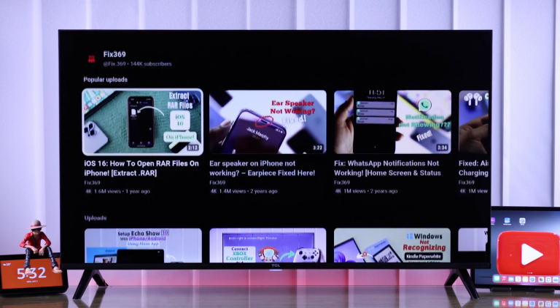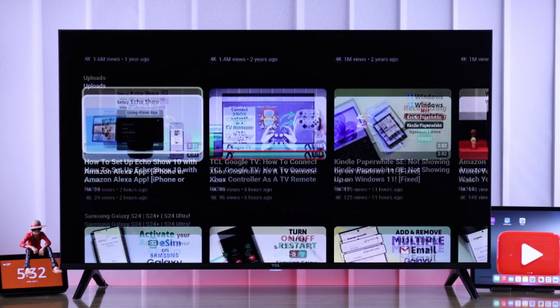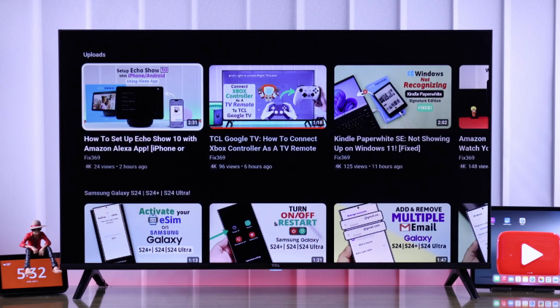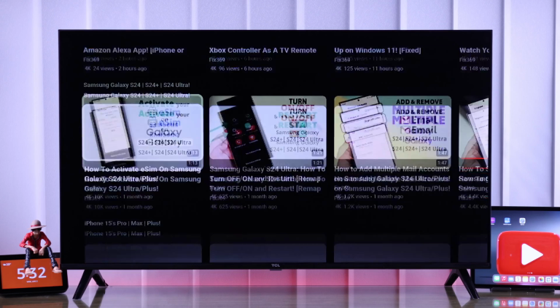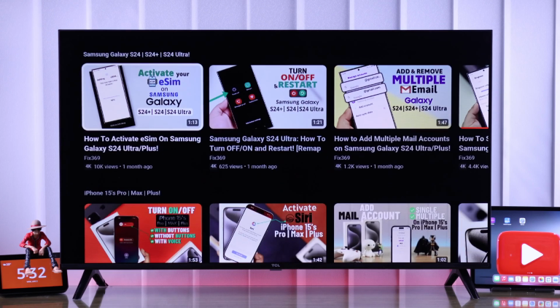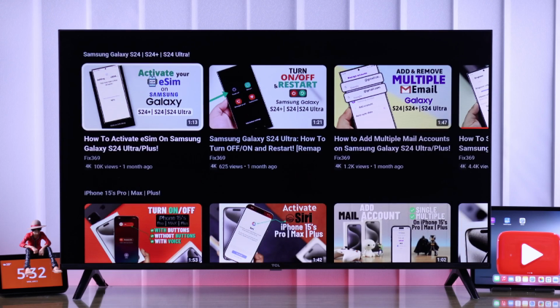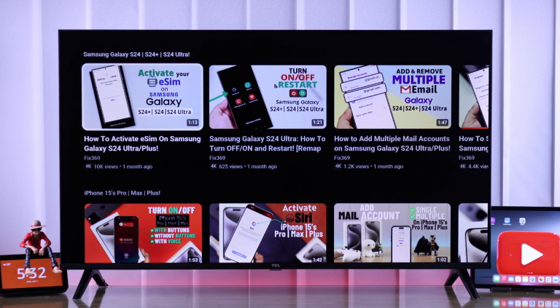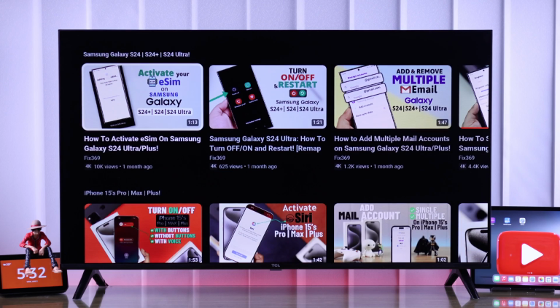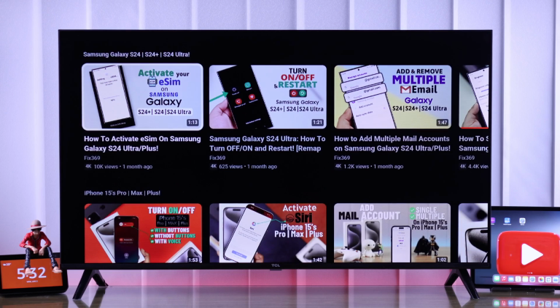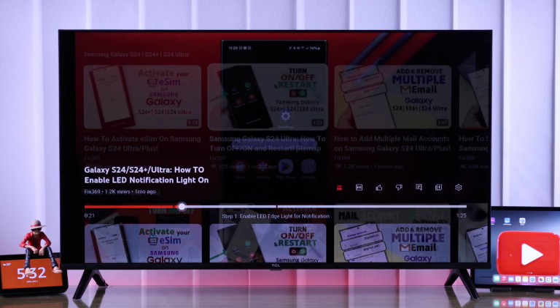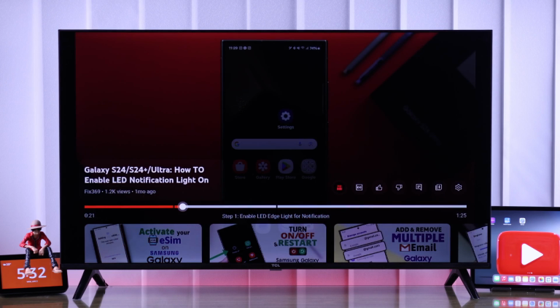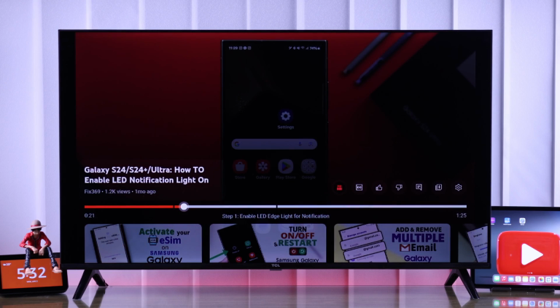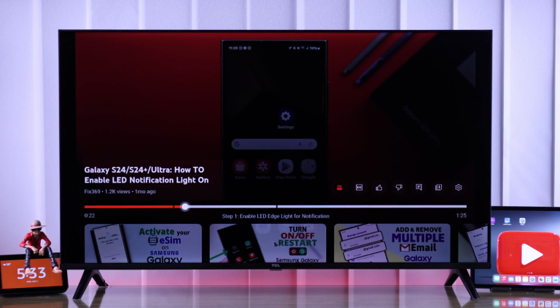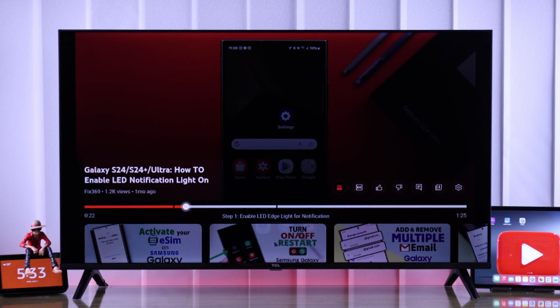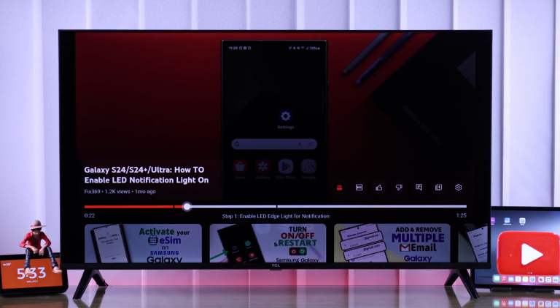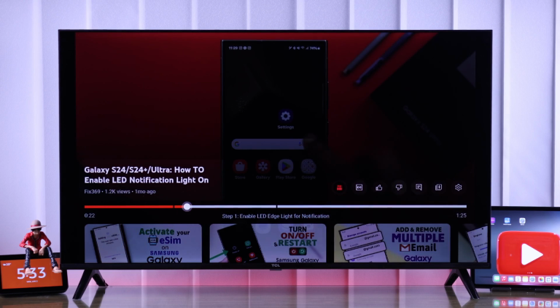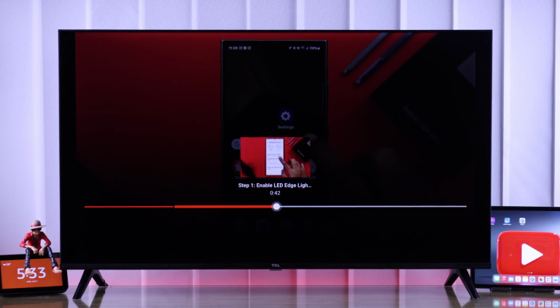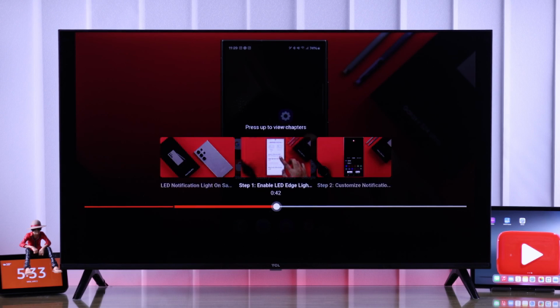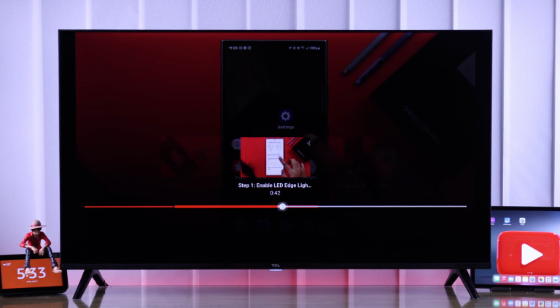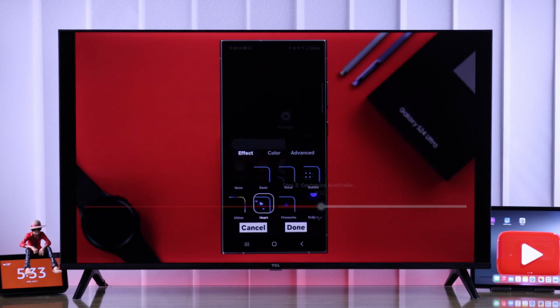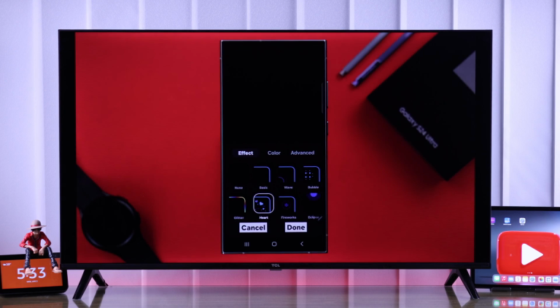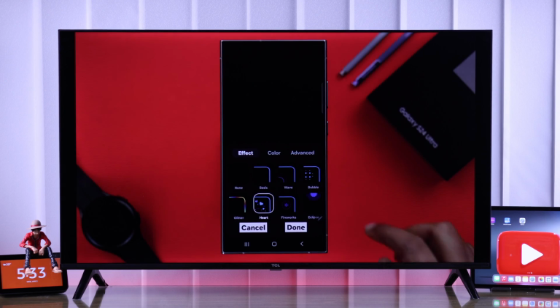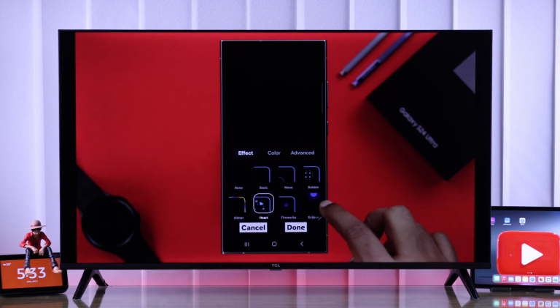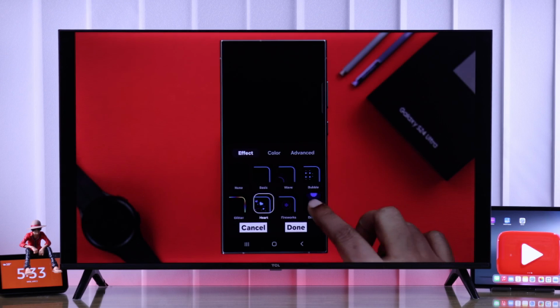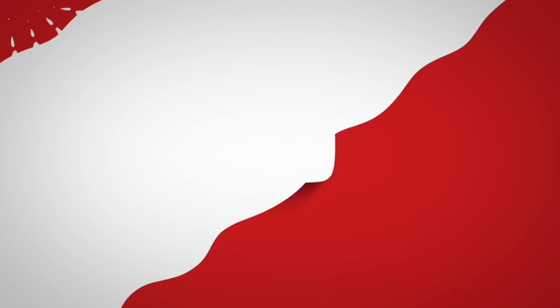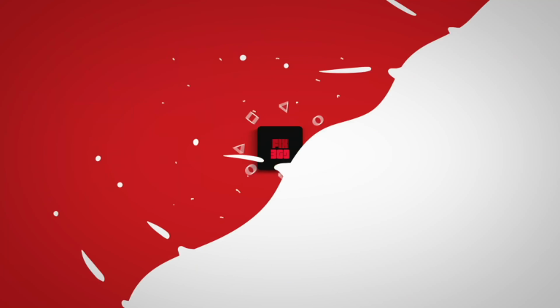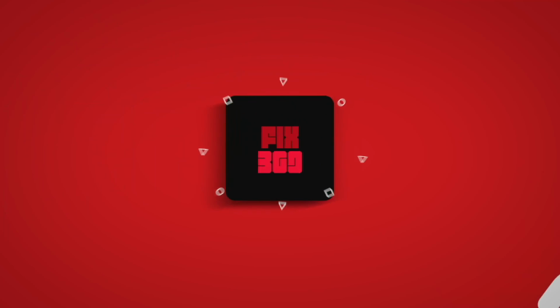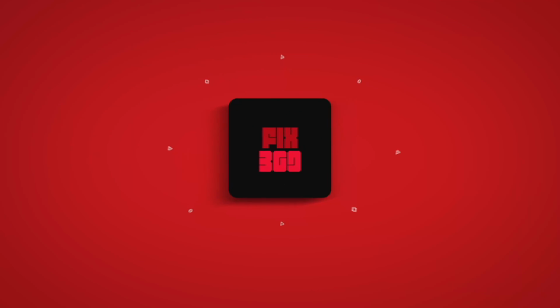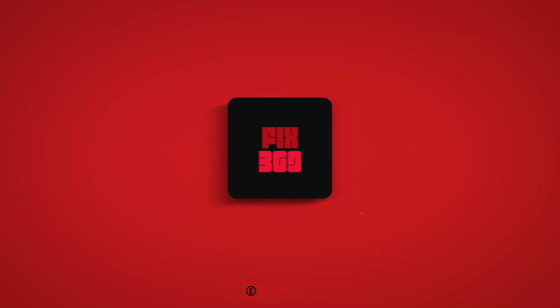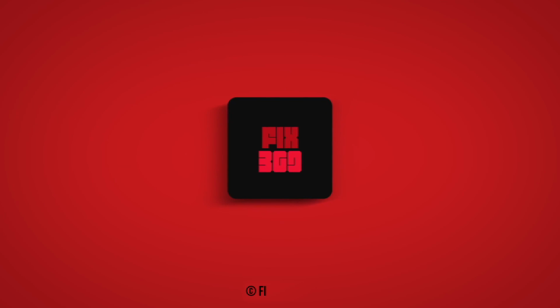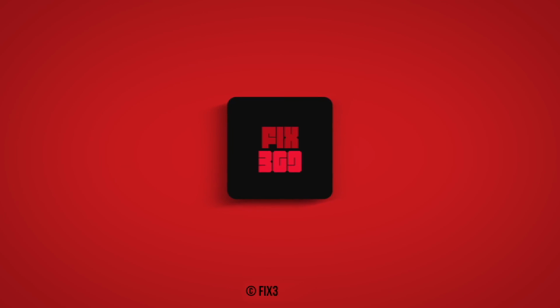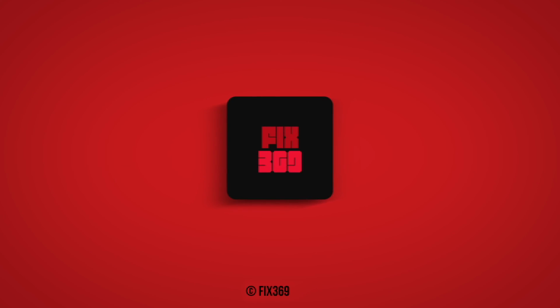And this is how you can fix any YouTube issues on your TCL Google TV. Let us know which step worked for you, and I'll see you around.